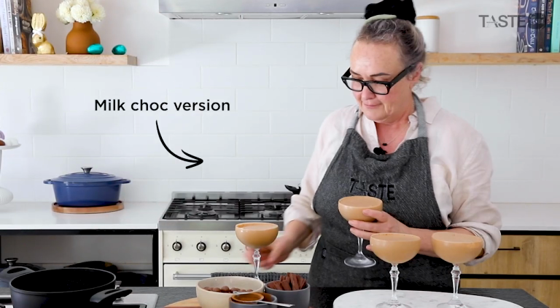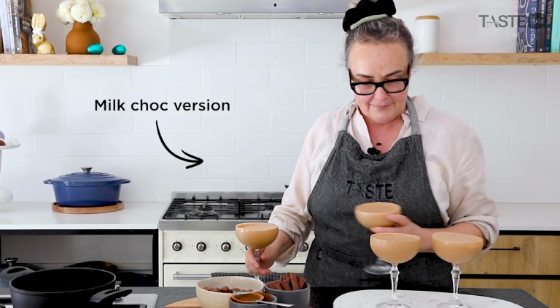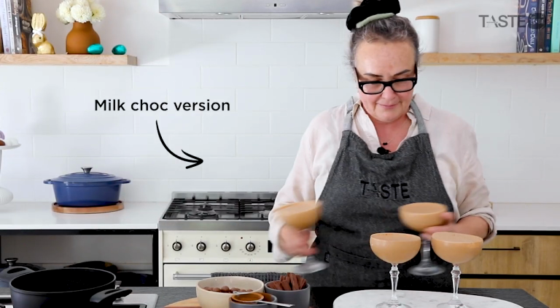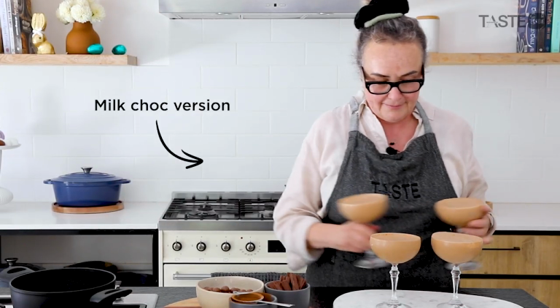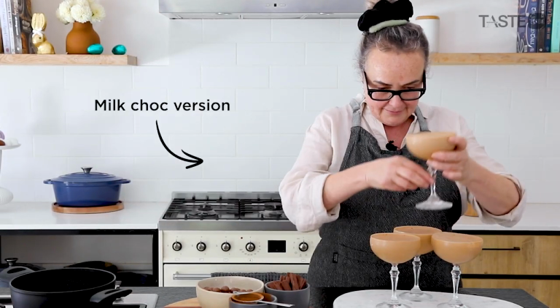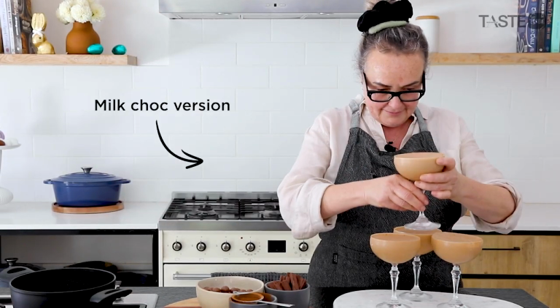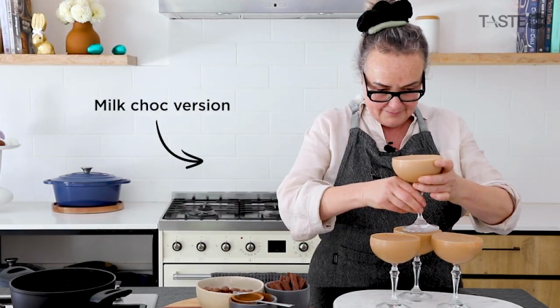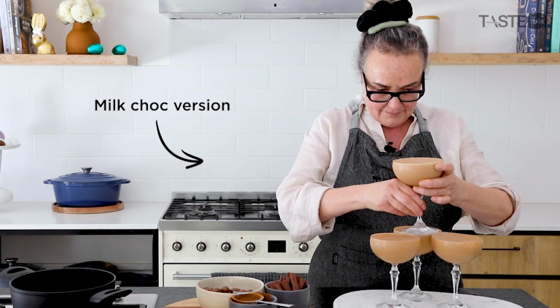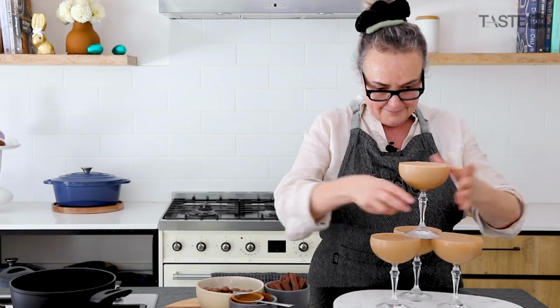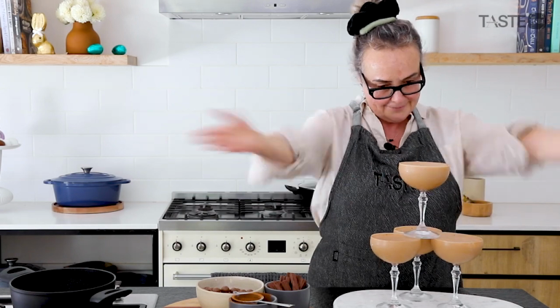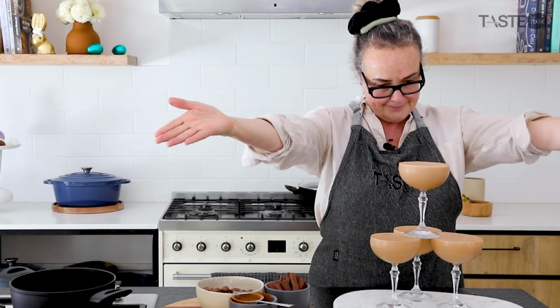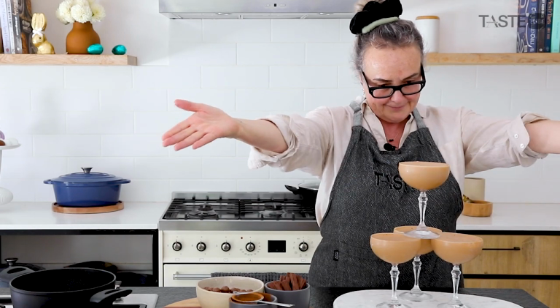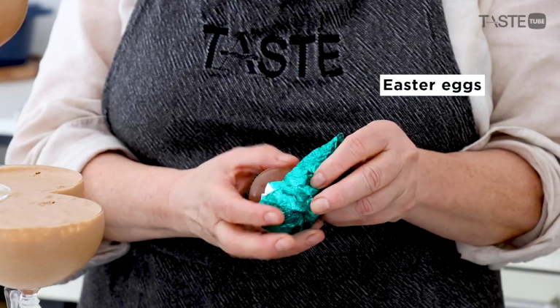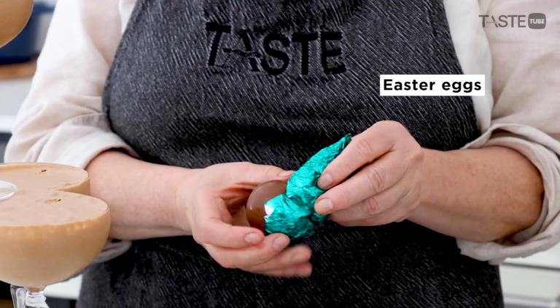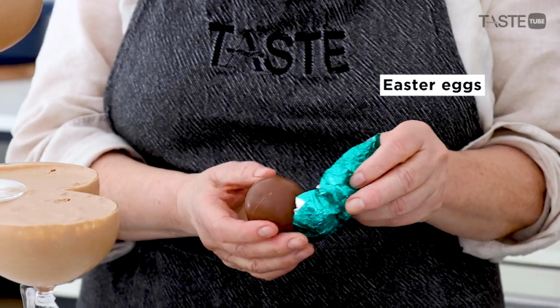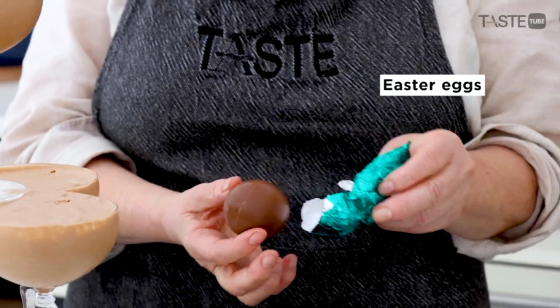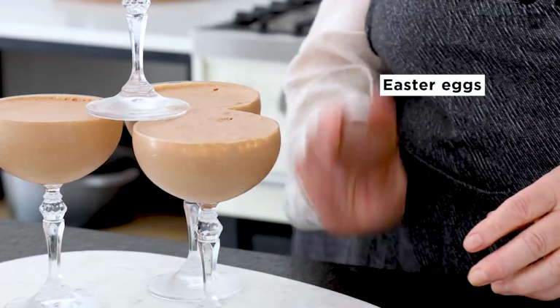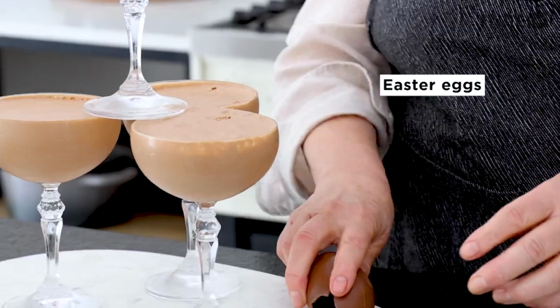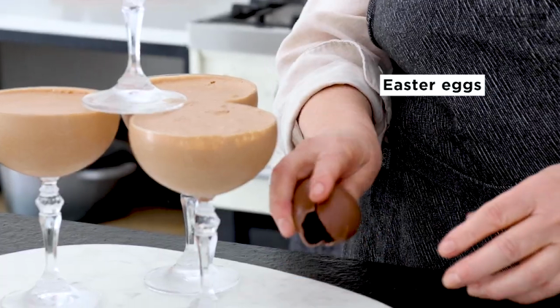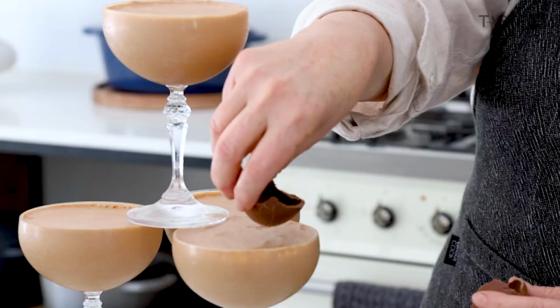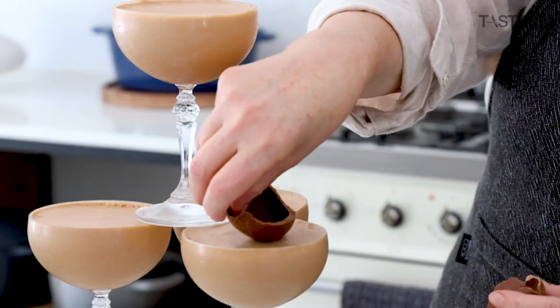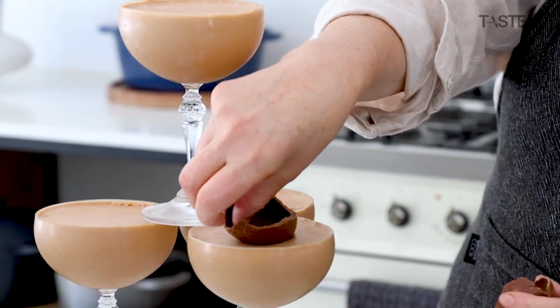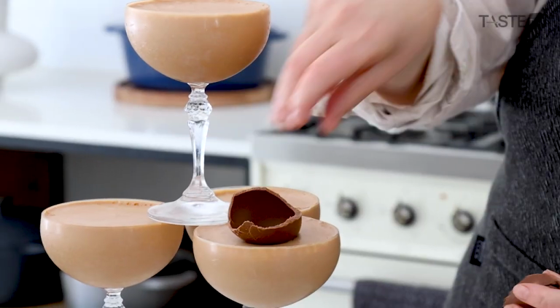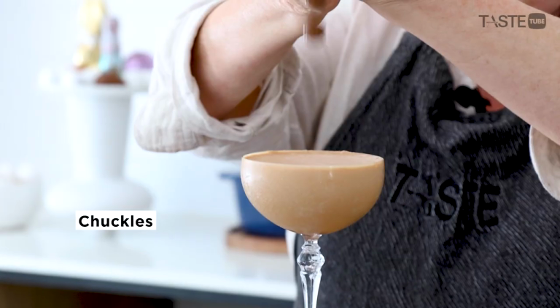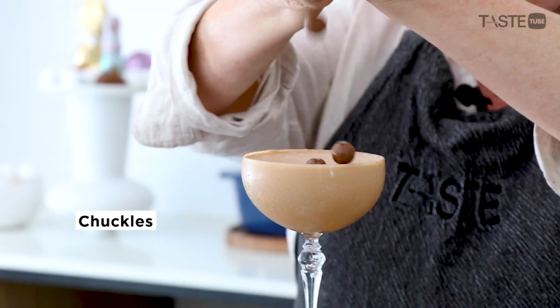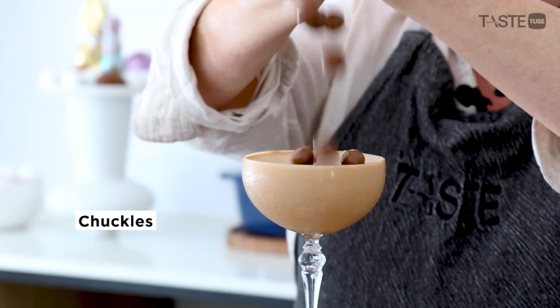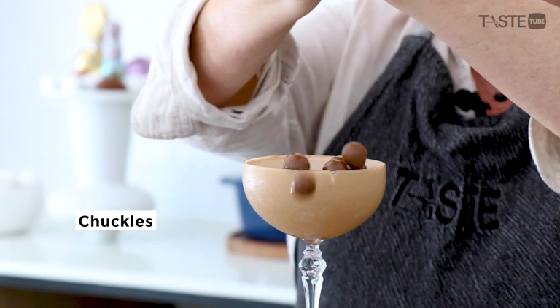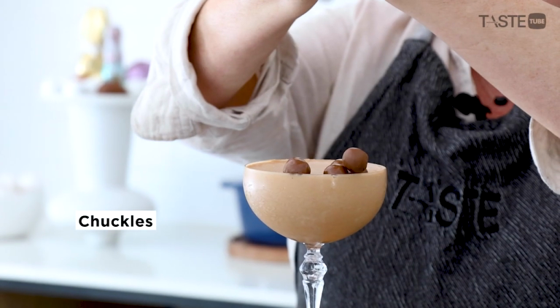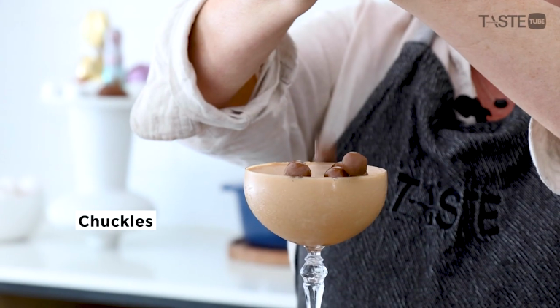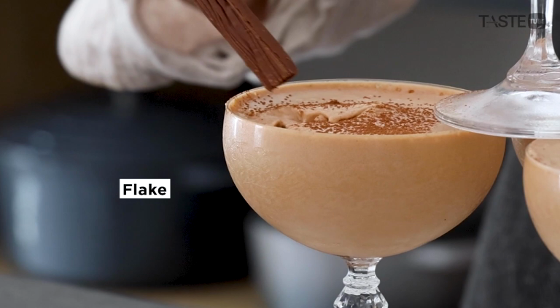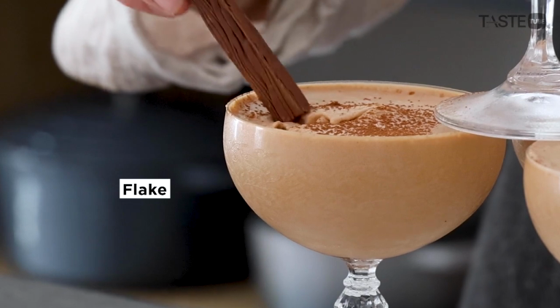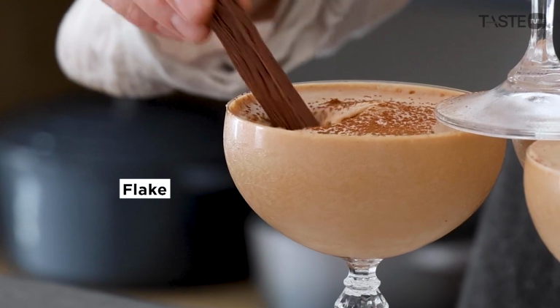When it comes to choice of chocolate, I'm a milk chocolate girl, but it really is a preference — milk or dark, they both work.